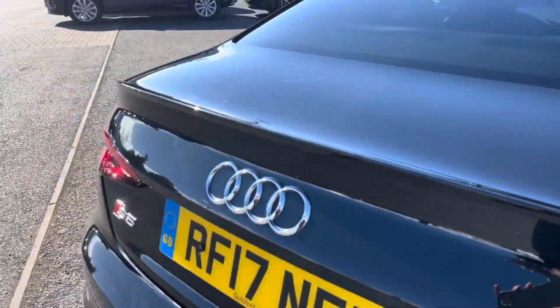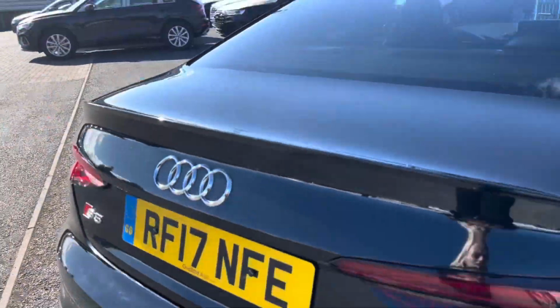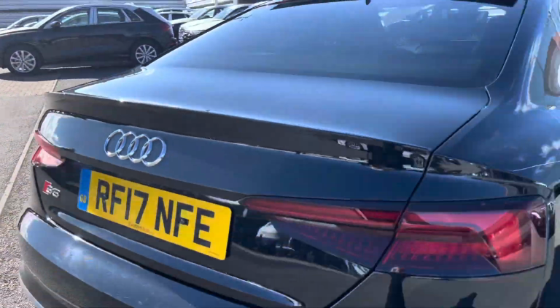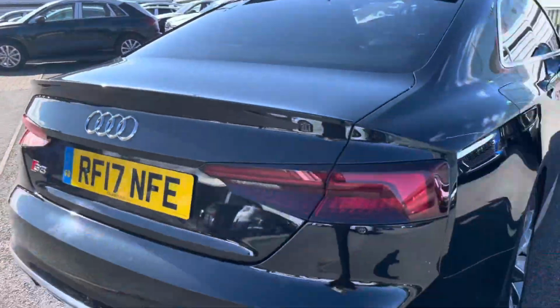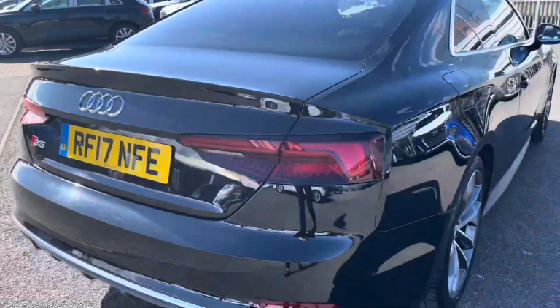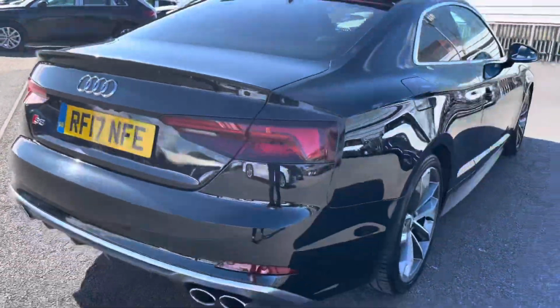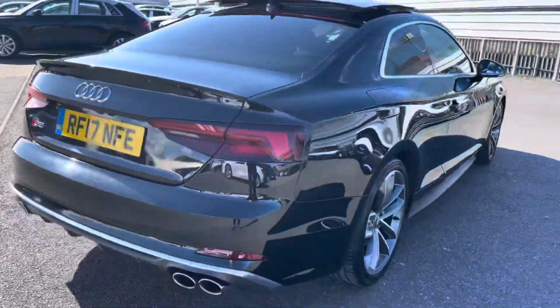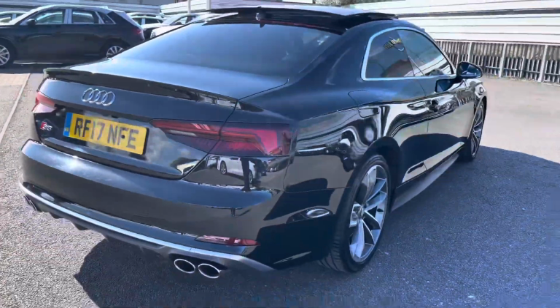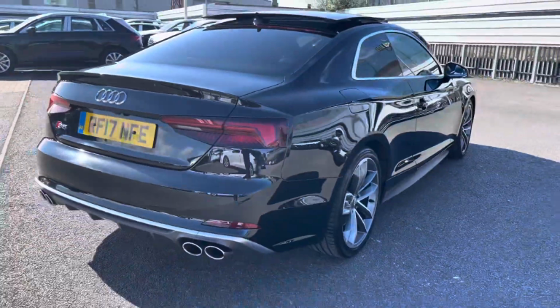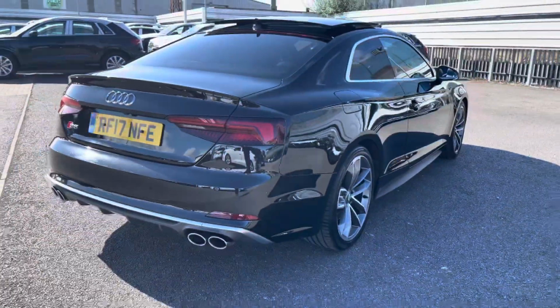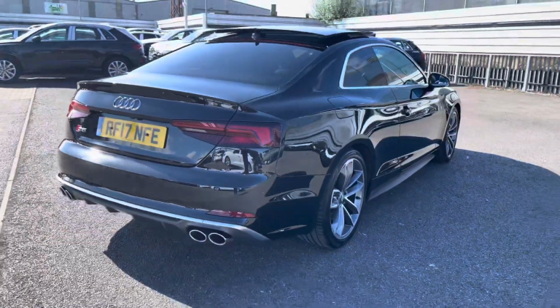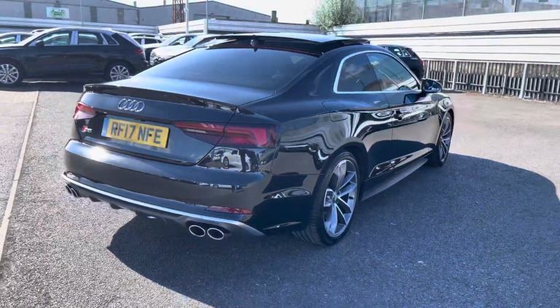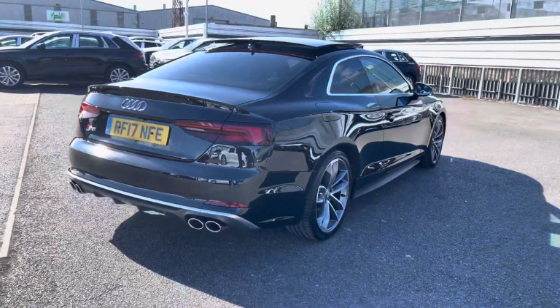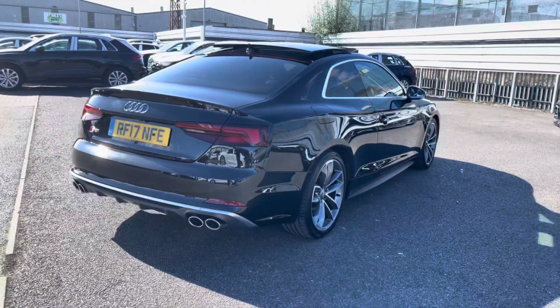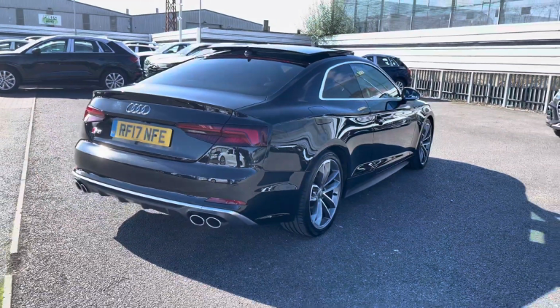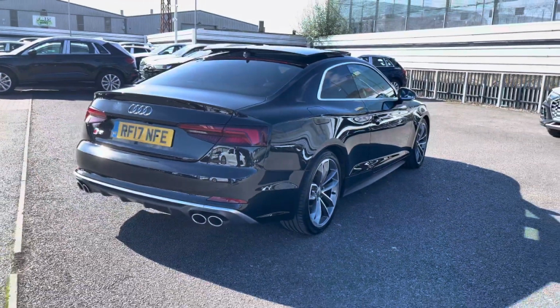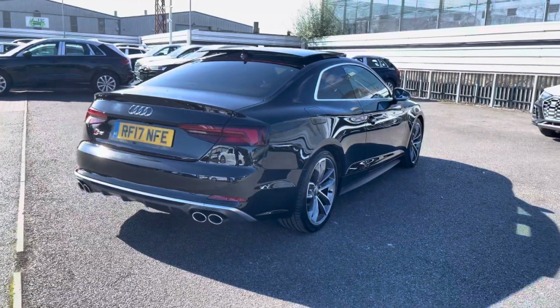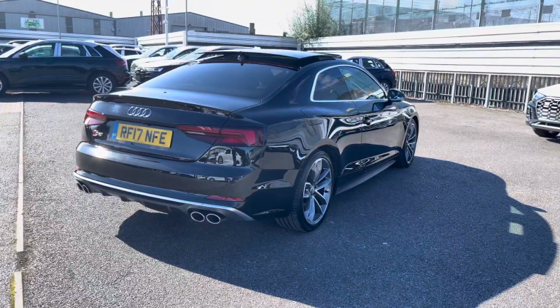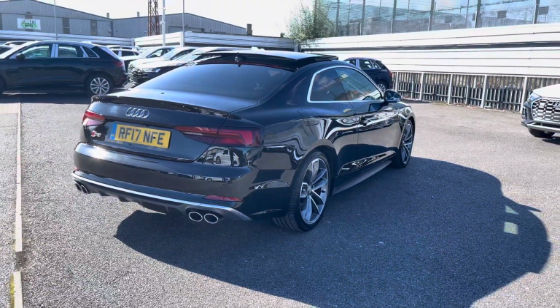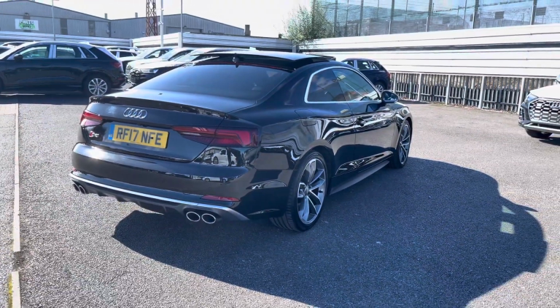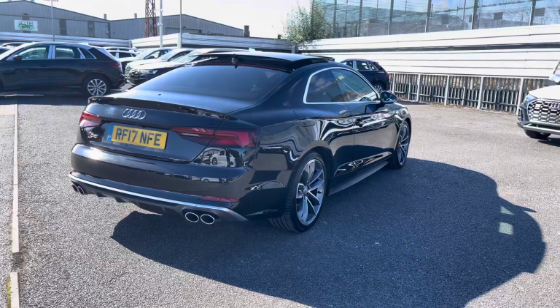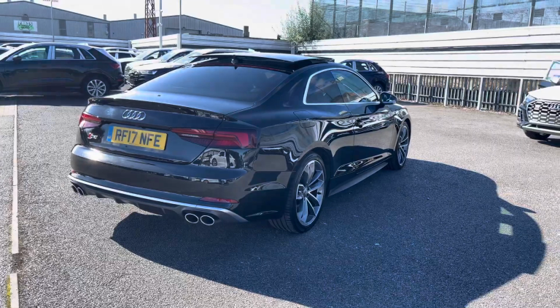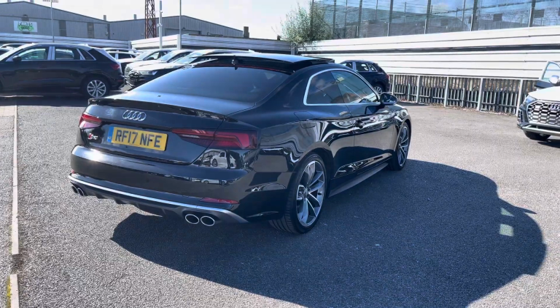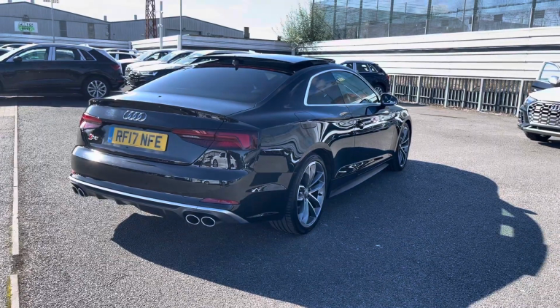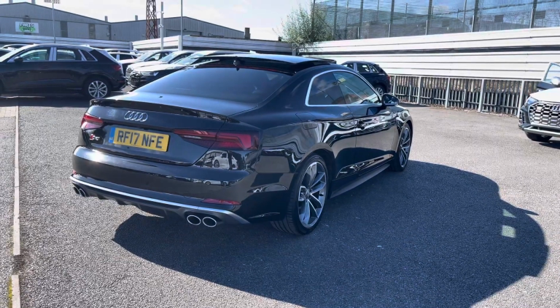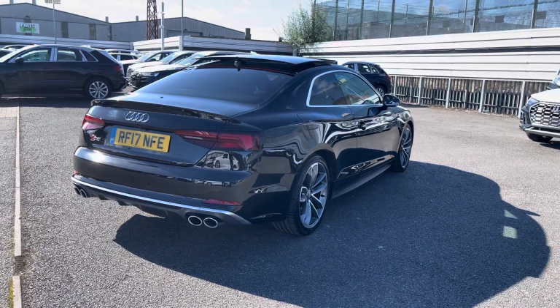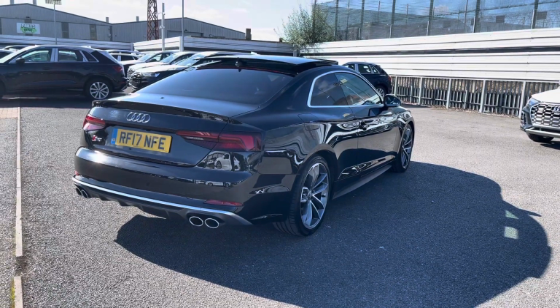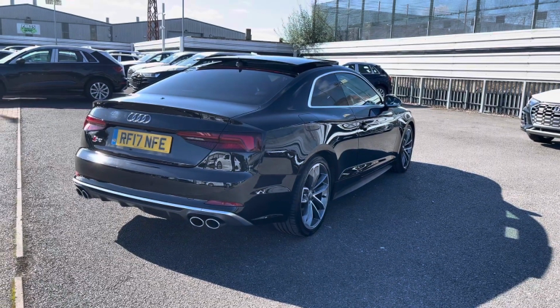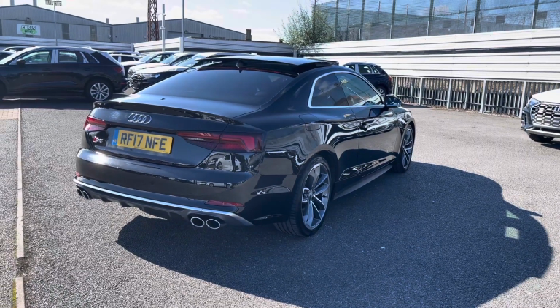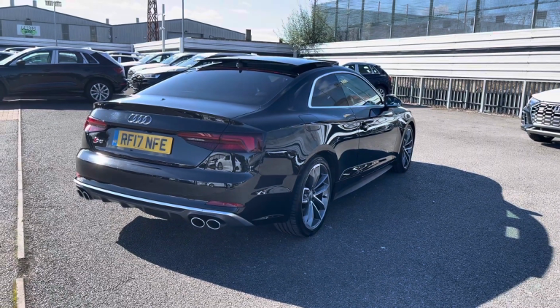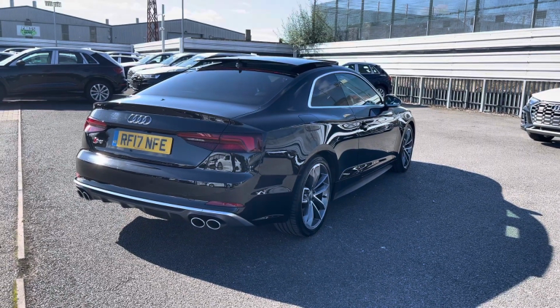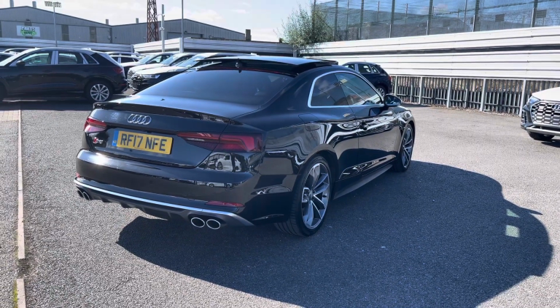A manual boot close, and I'll just give you a moment to appreciate the Mythos black metallic paintwork finish on this vehicle.